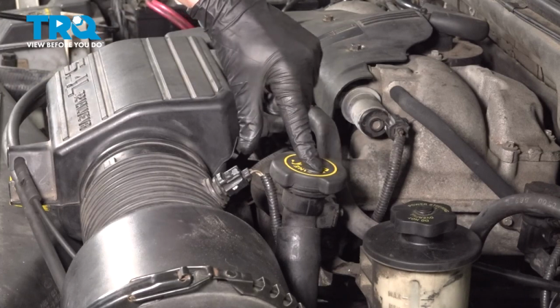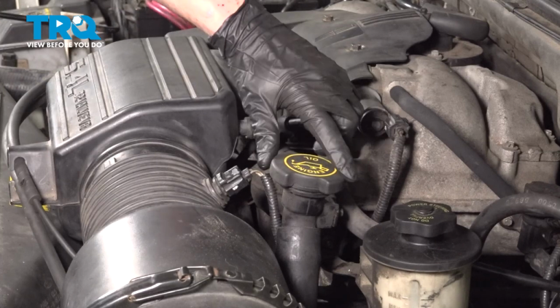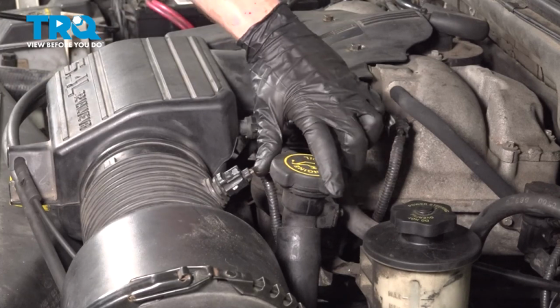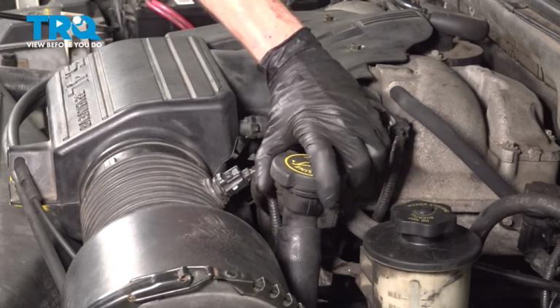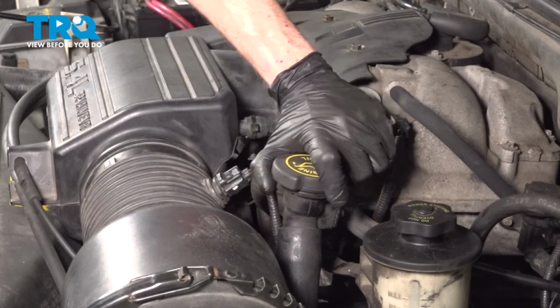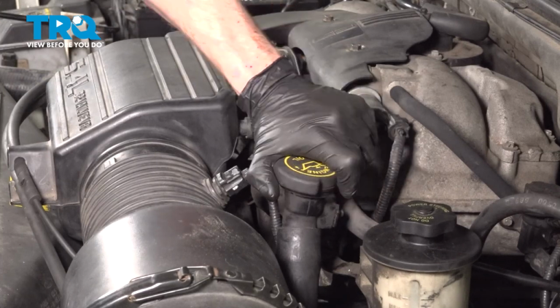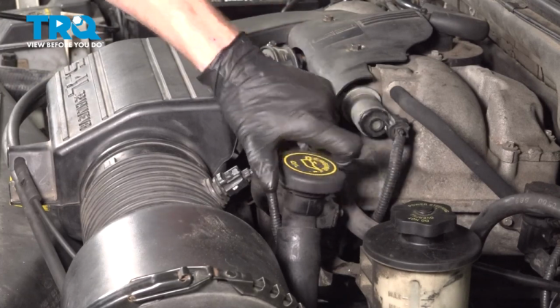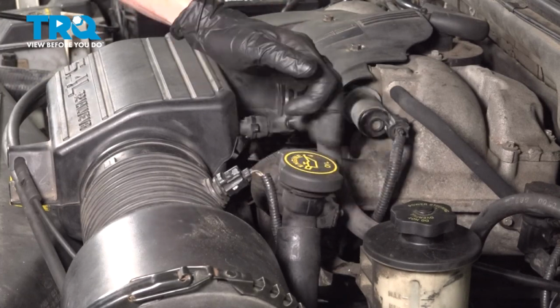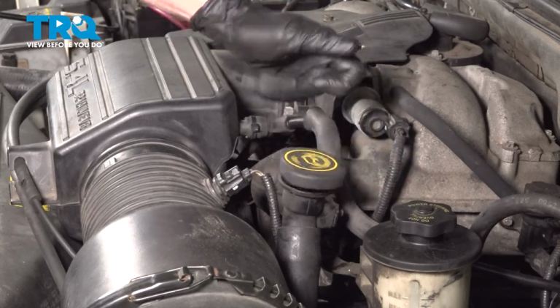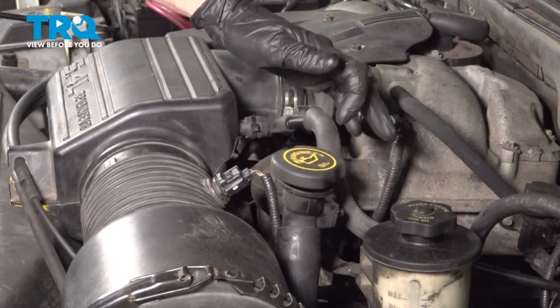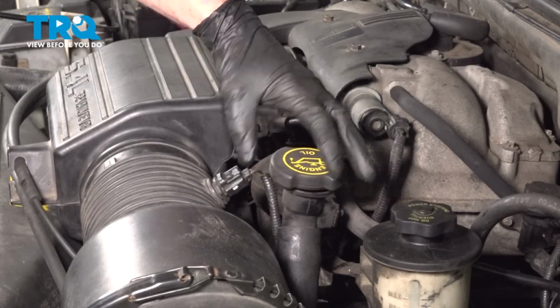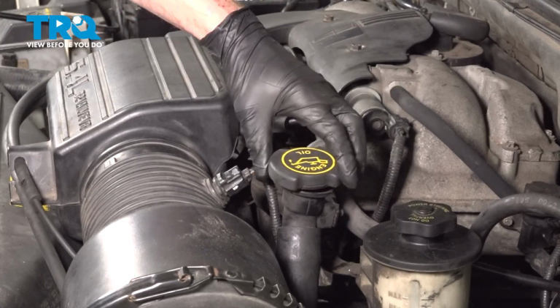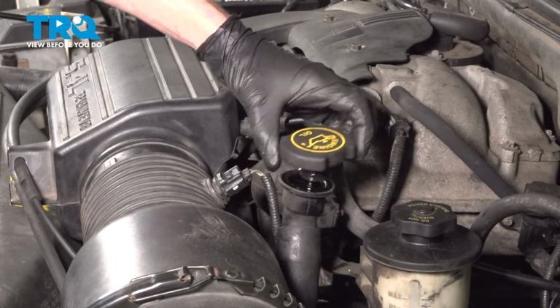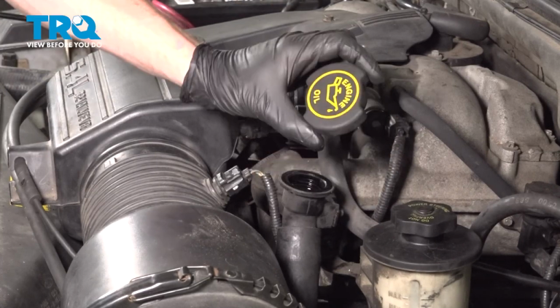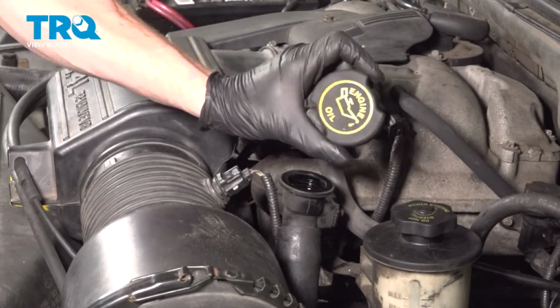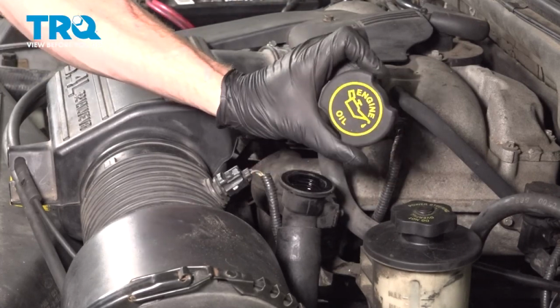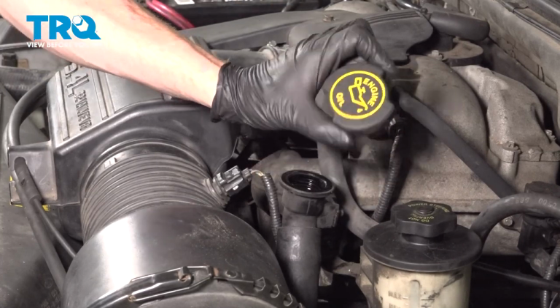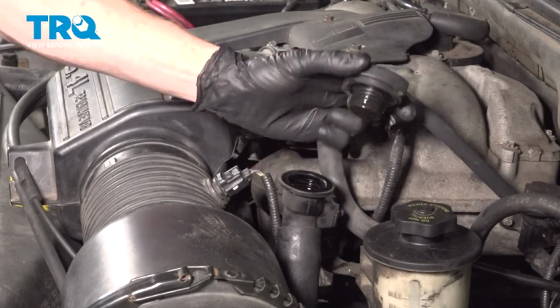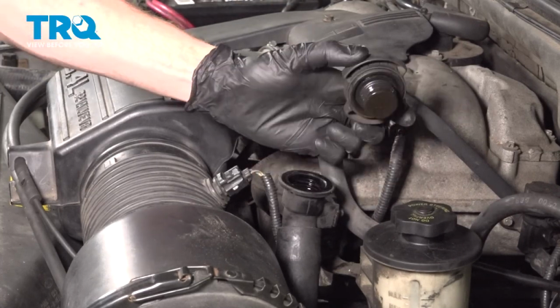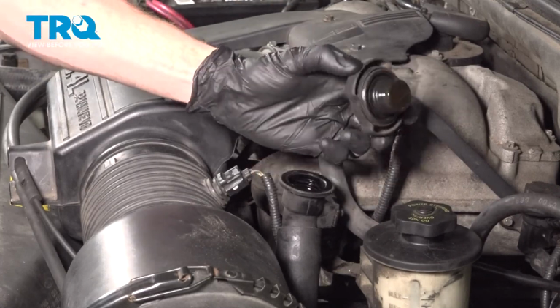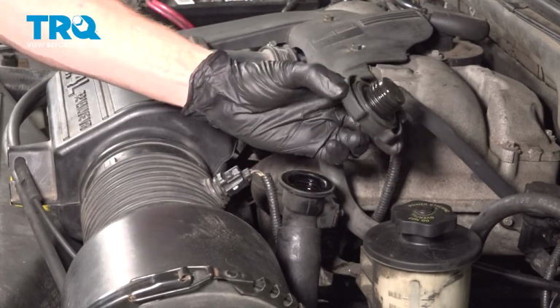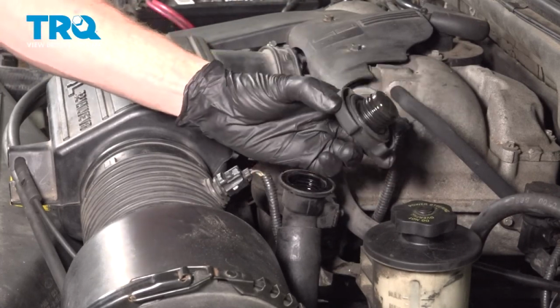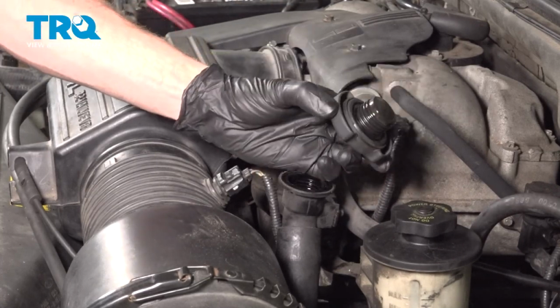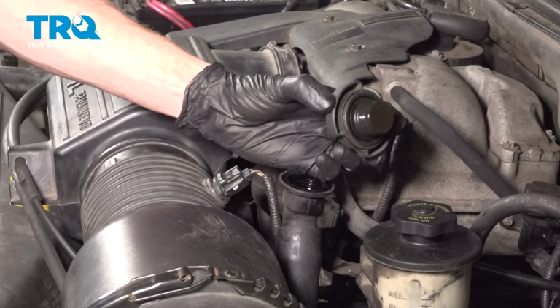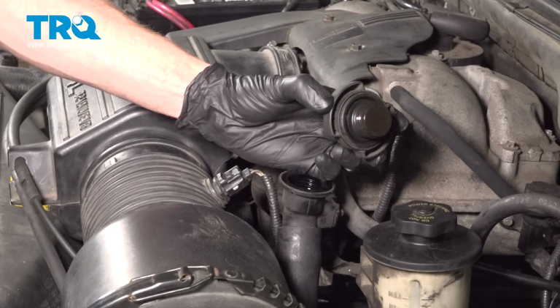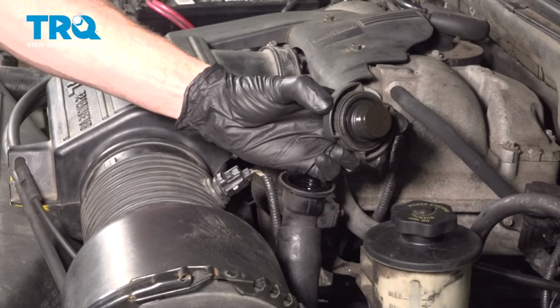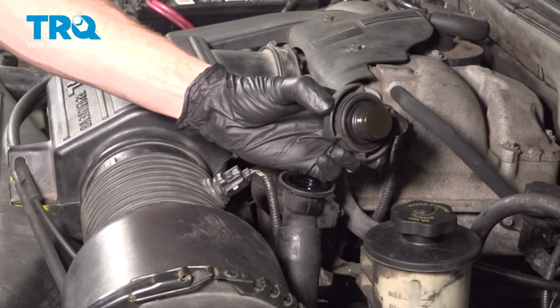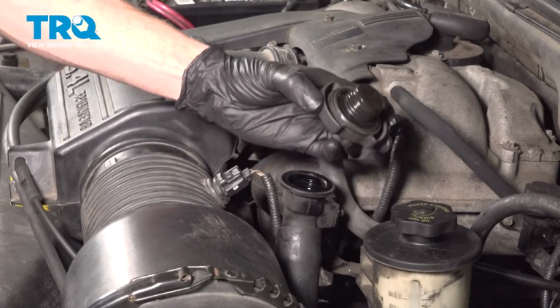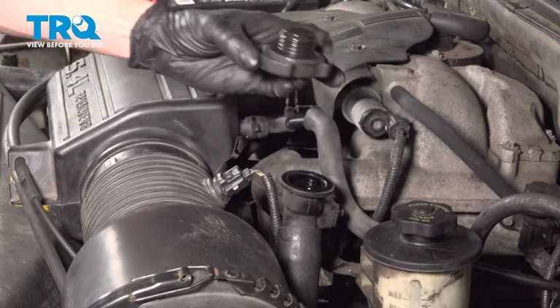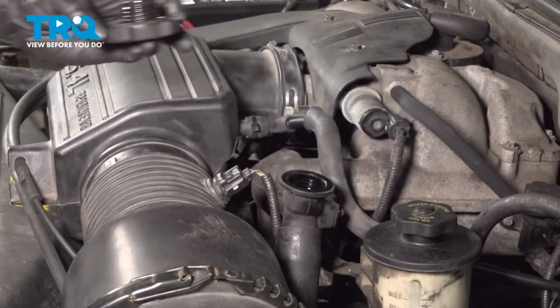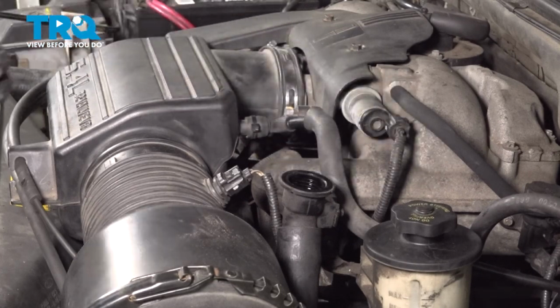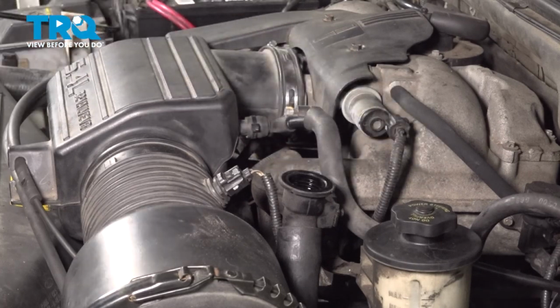Let's start right over on the oil cap. We'll open this up, give it a quick inspection, and set this aside.